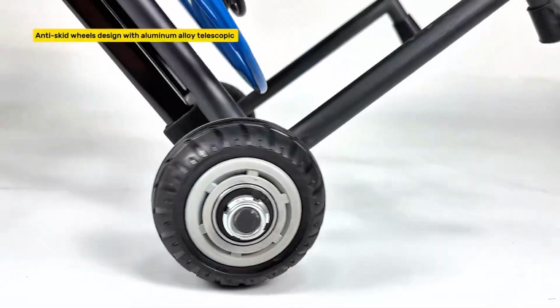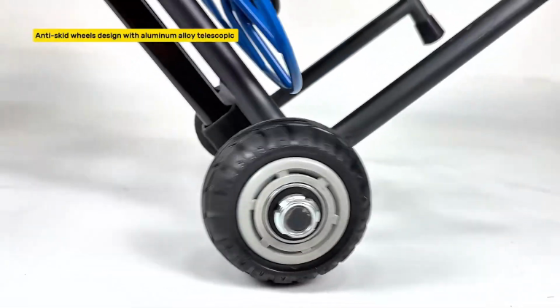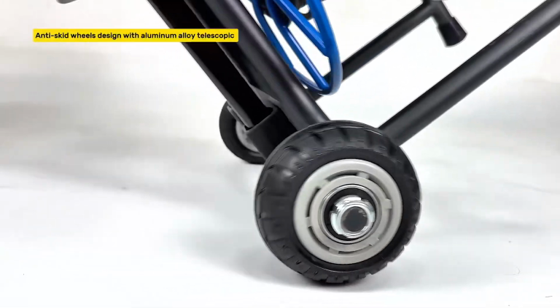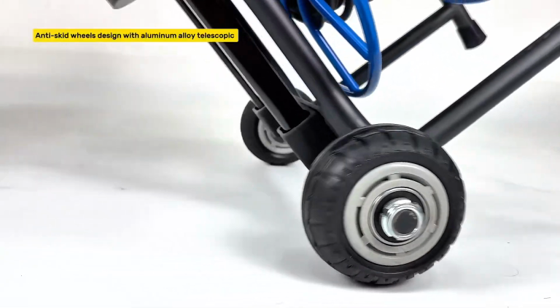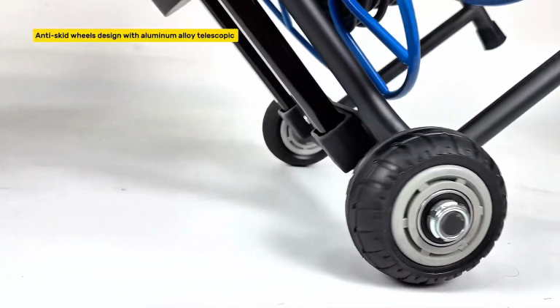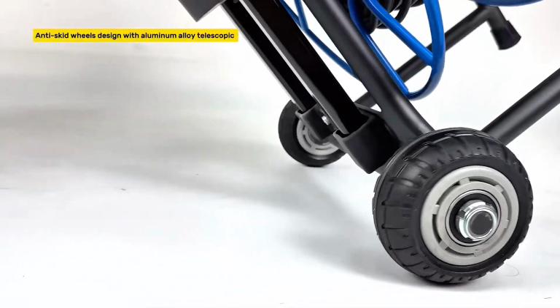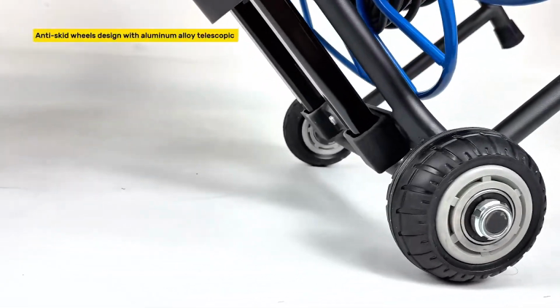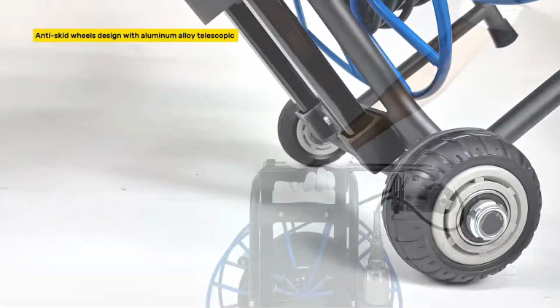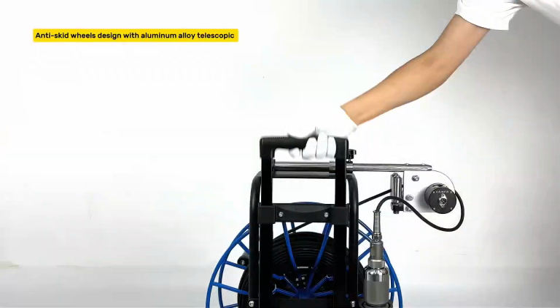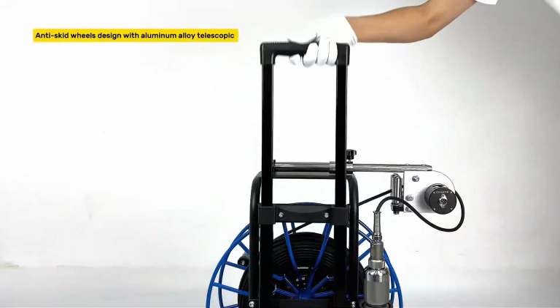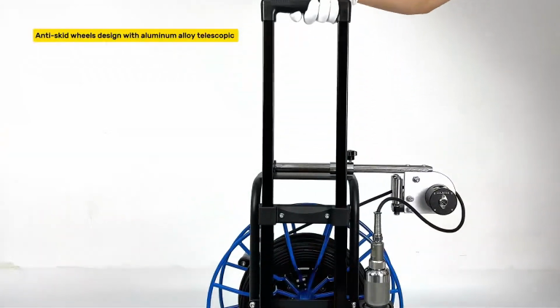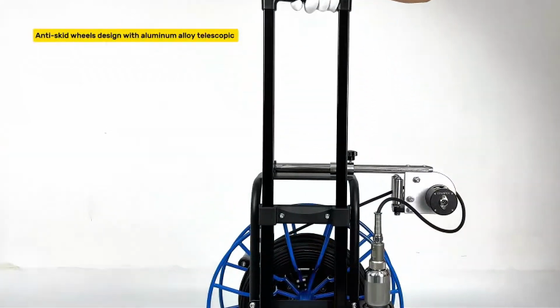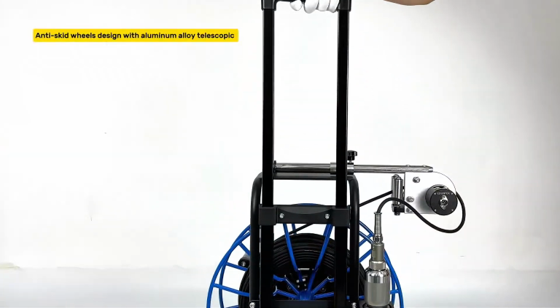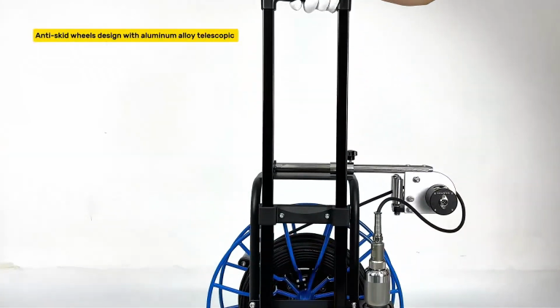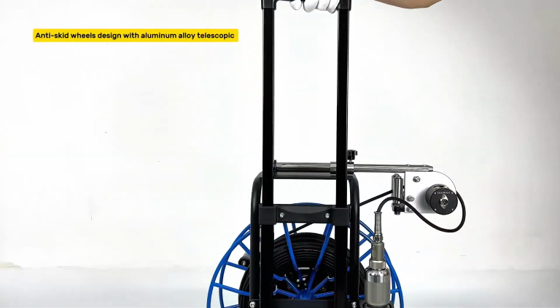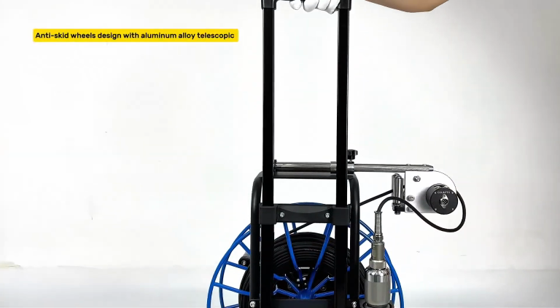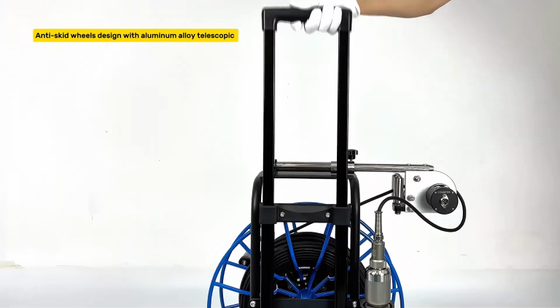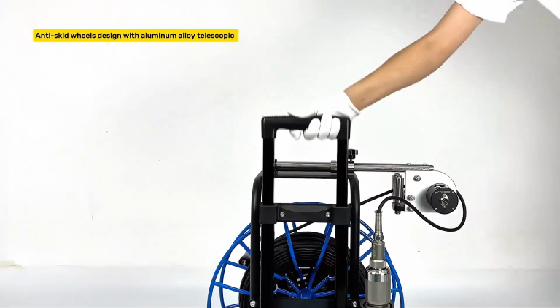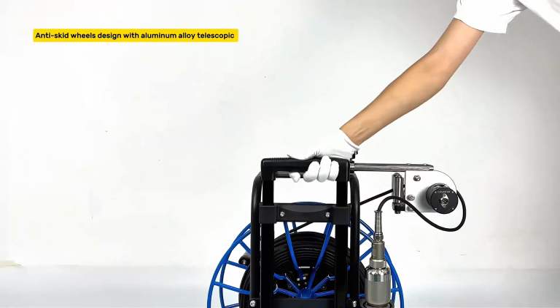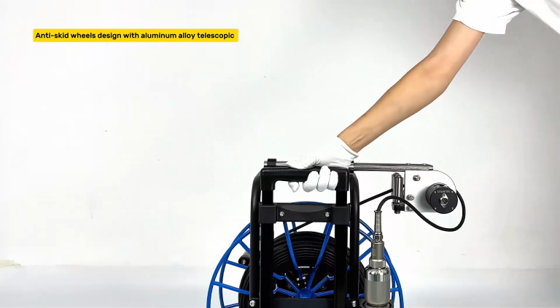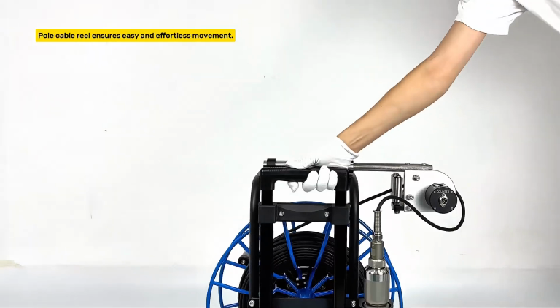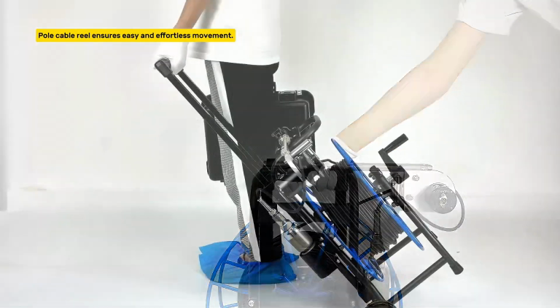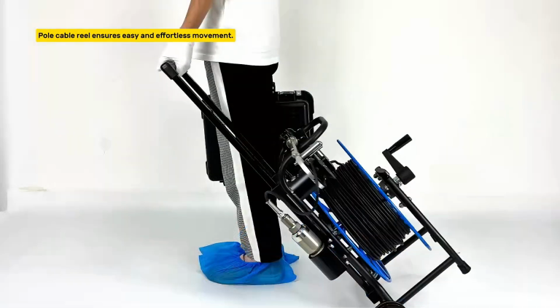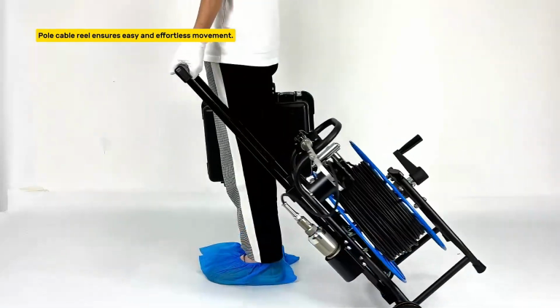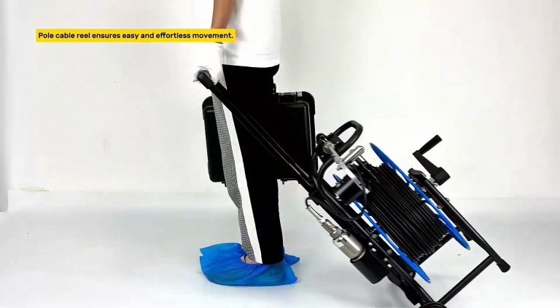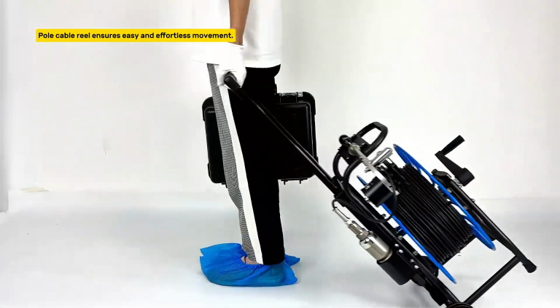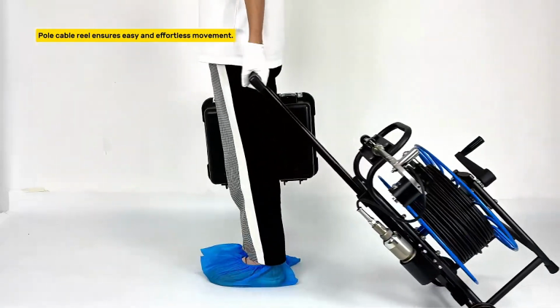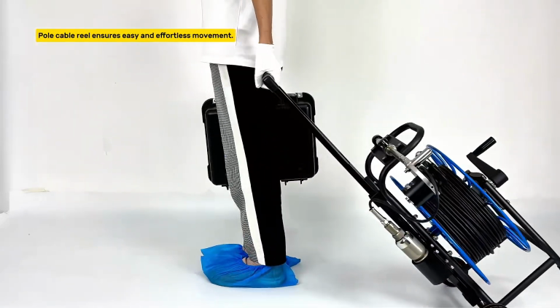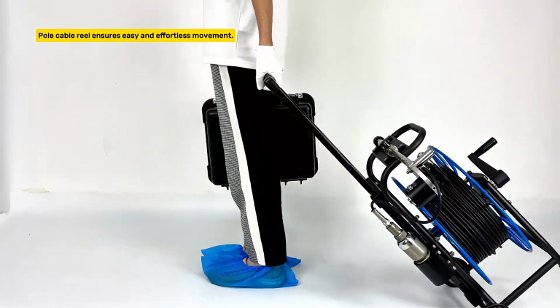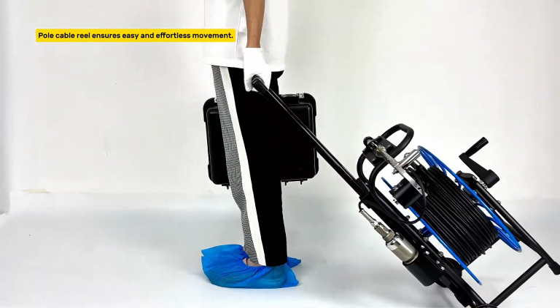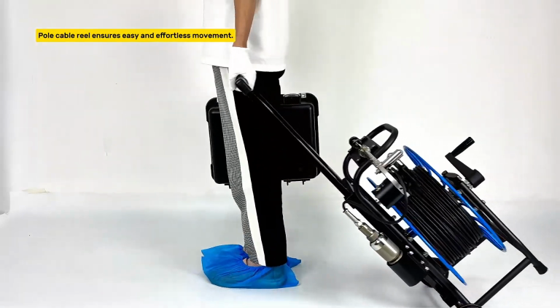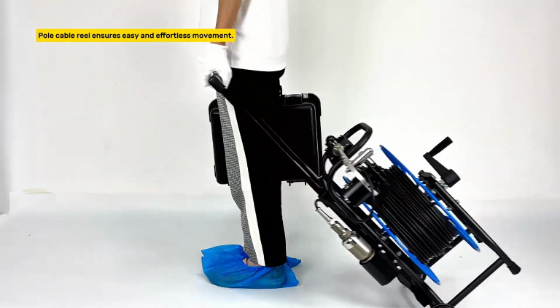Anti-skid wheels design with aluminum alloy telescopic pole. Cable reel ensures easy and effortless movement.